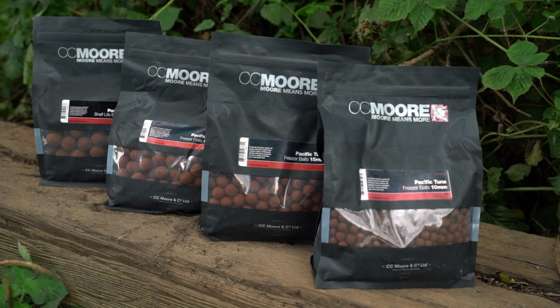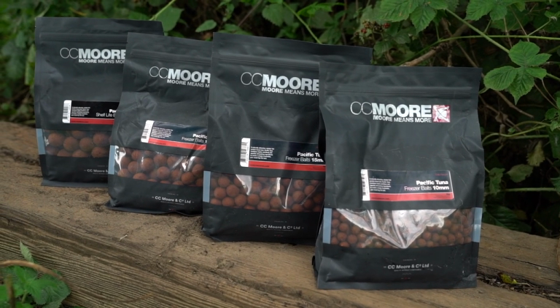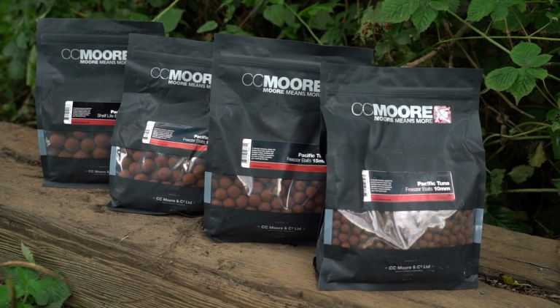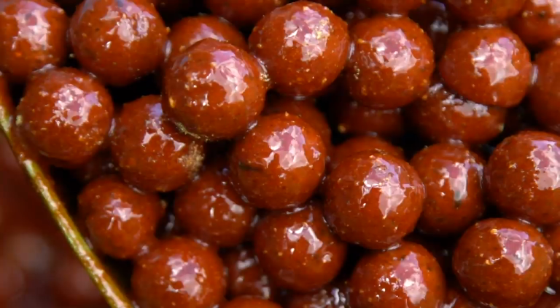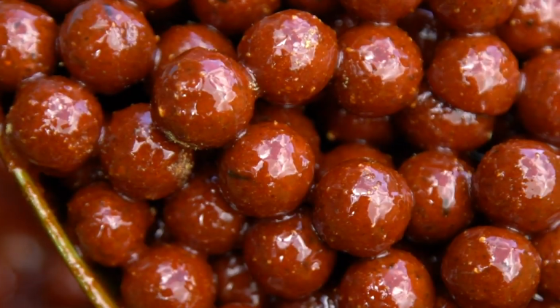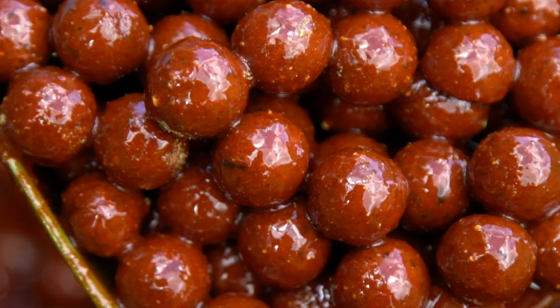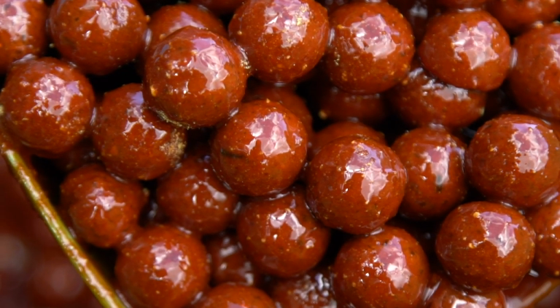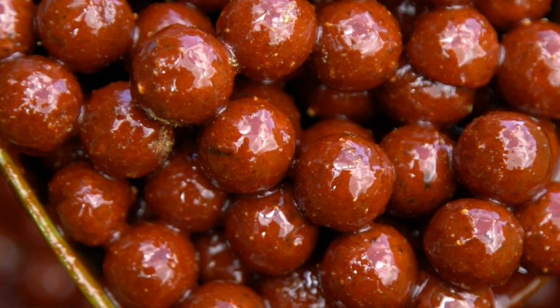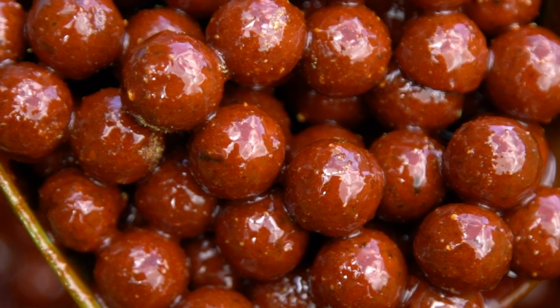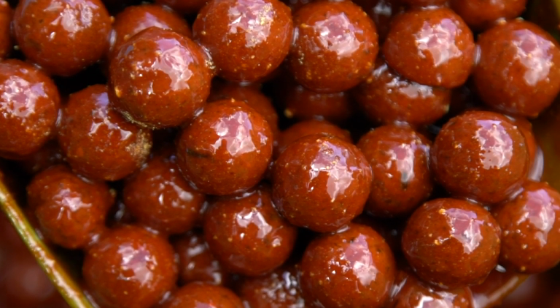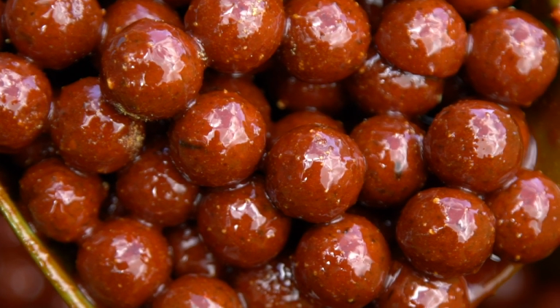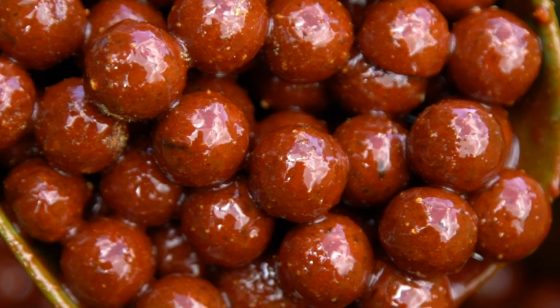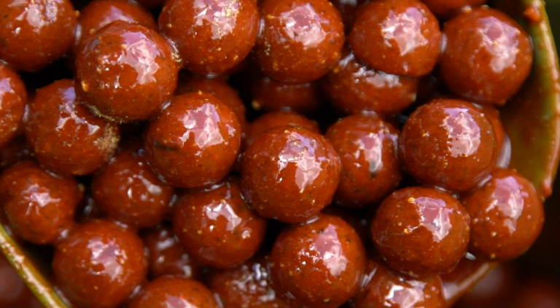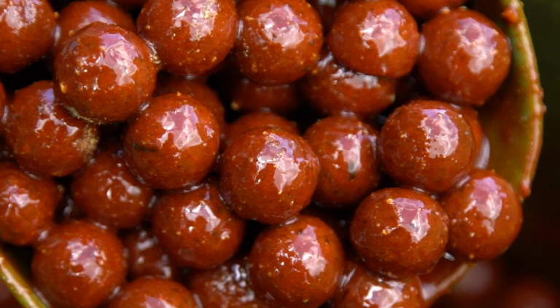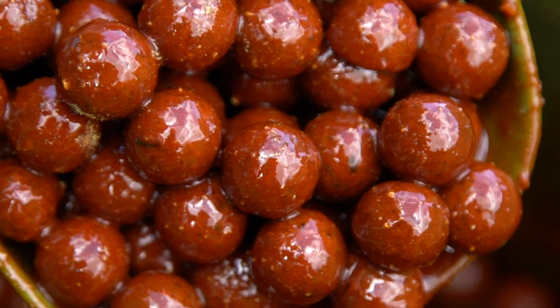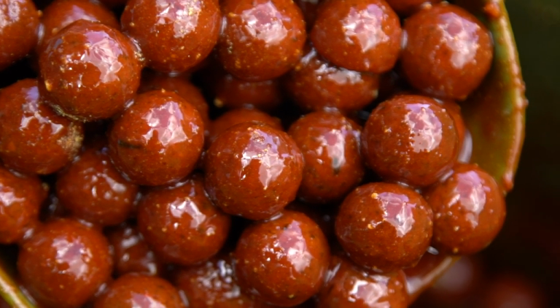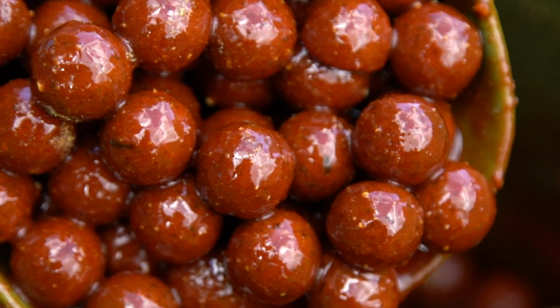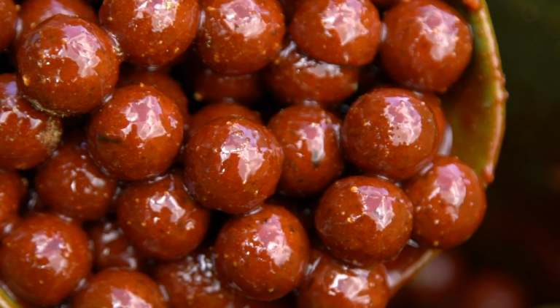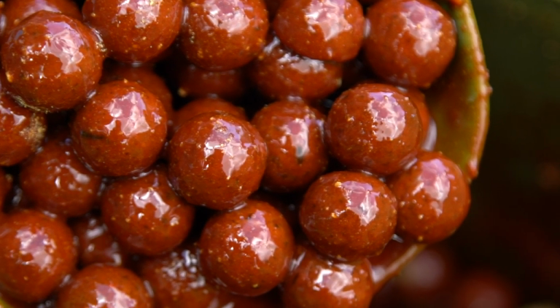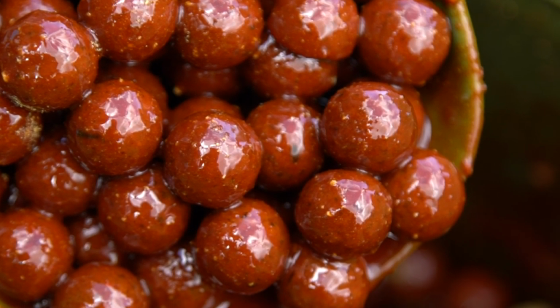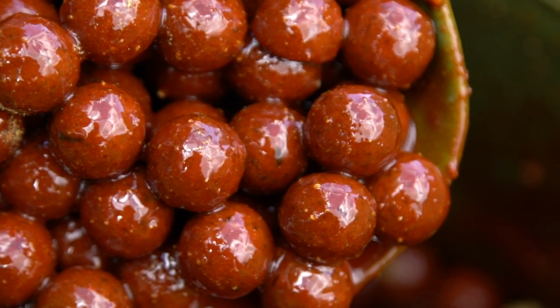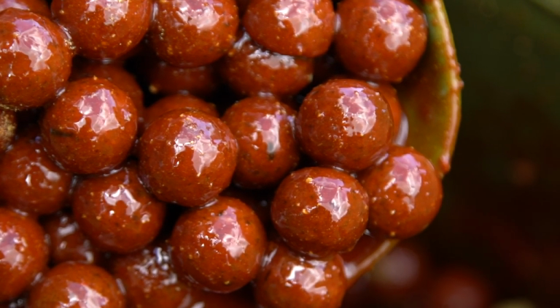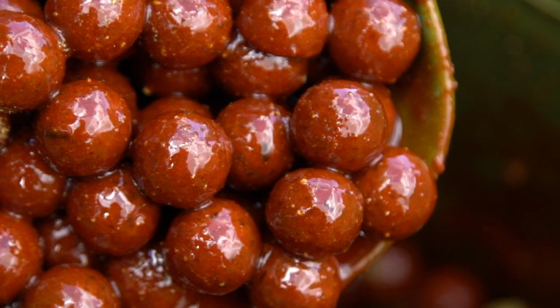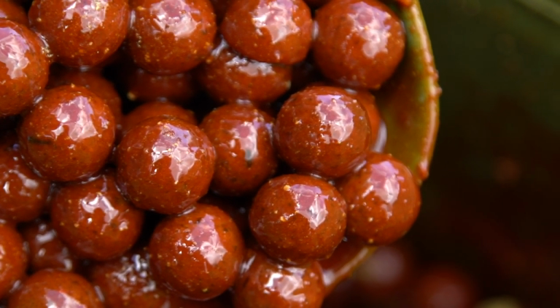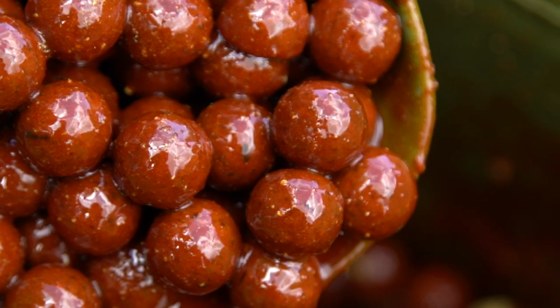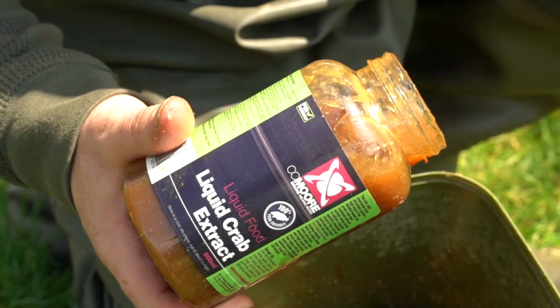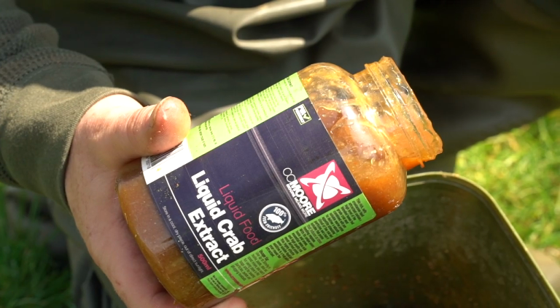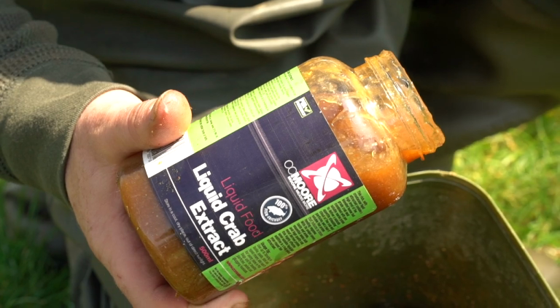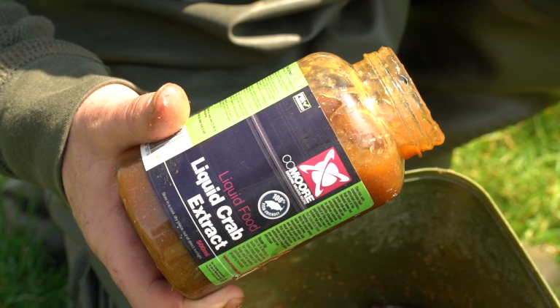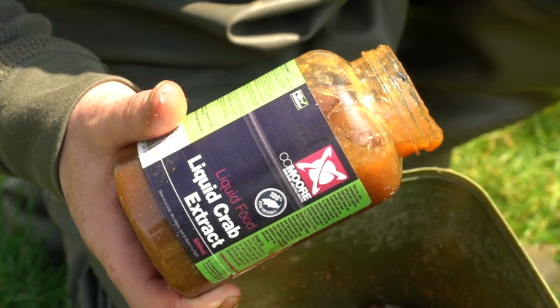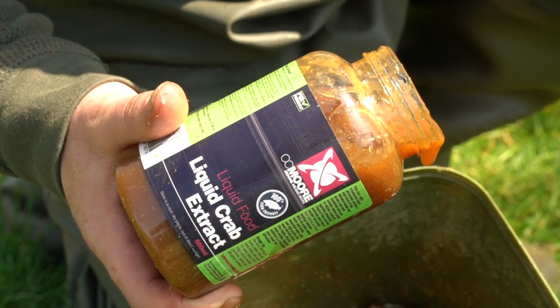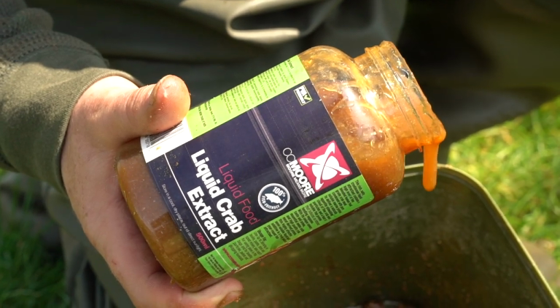Although Pacific Tuna works well with most liquids, we highly recommend trying it with hot chorizo or liquid crab extract.